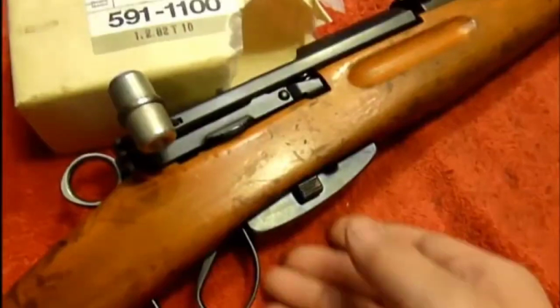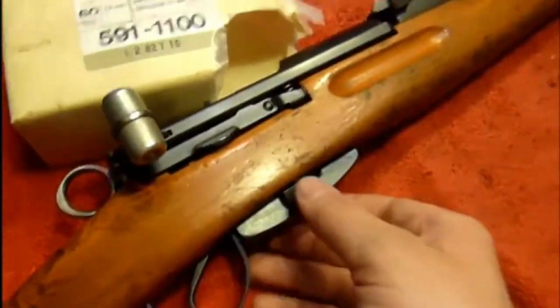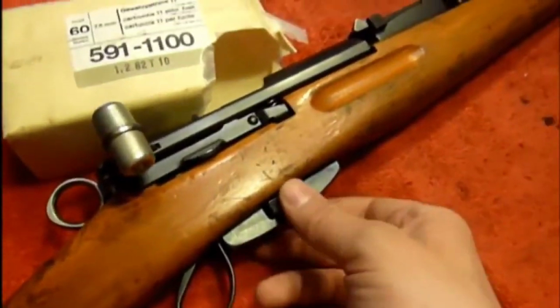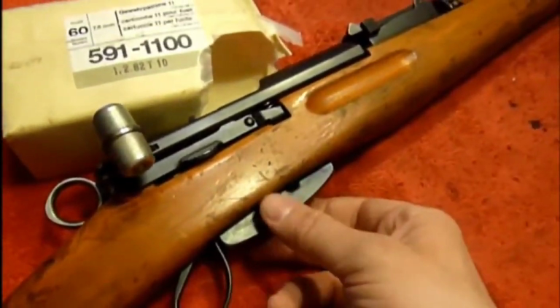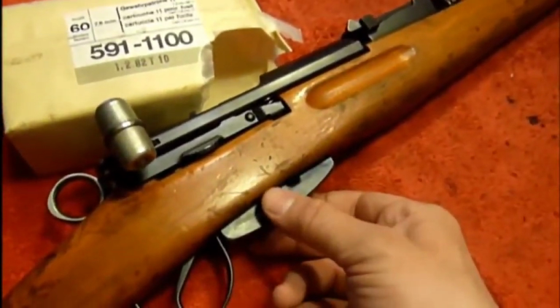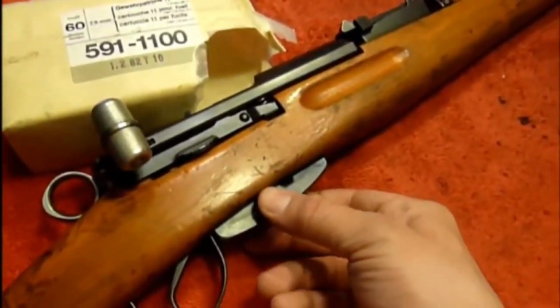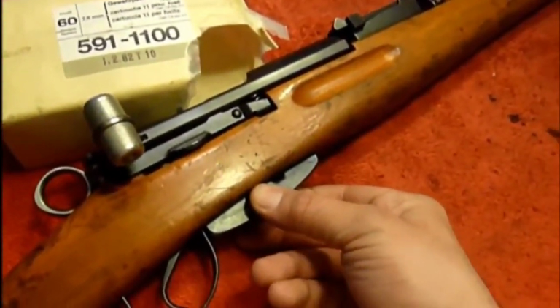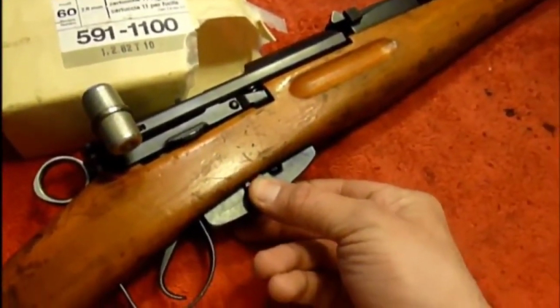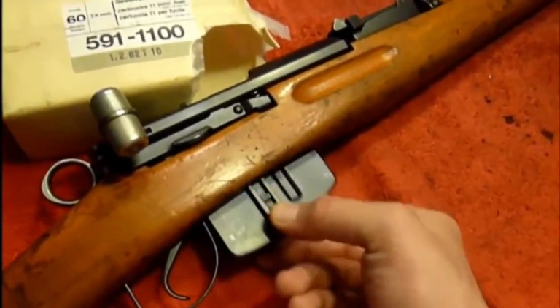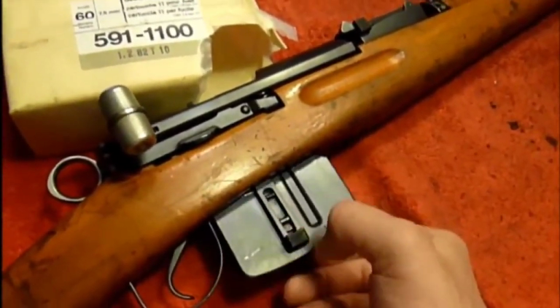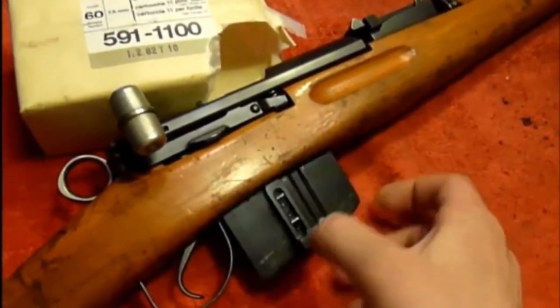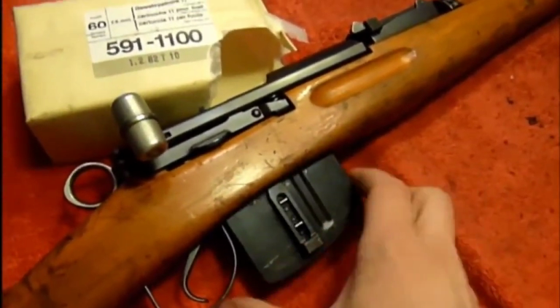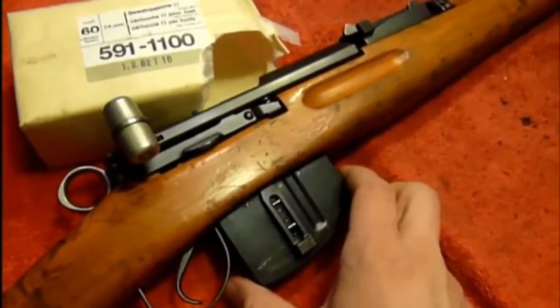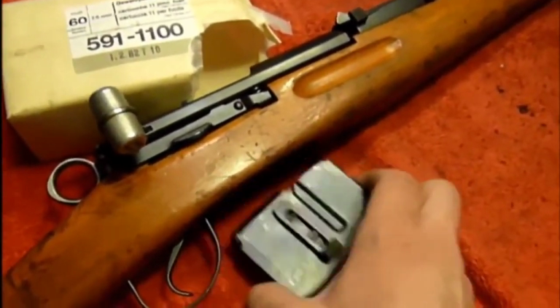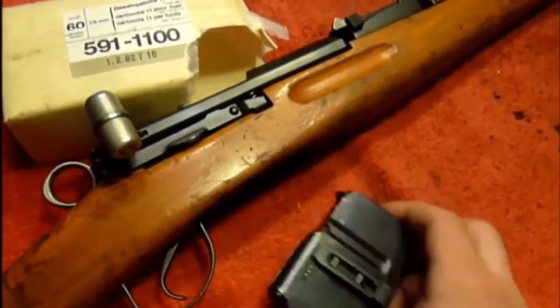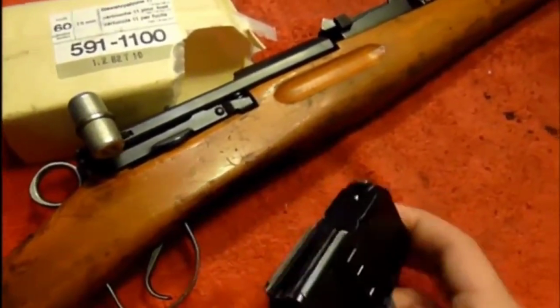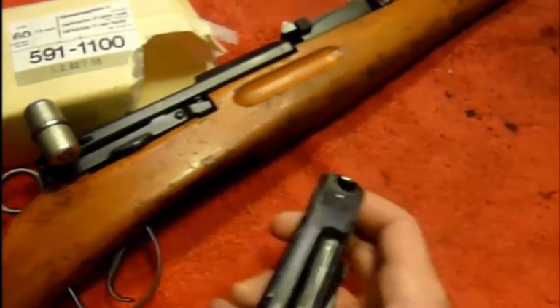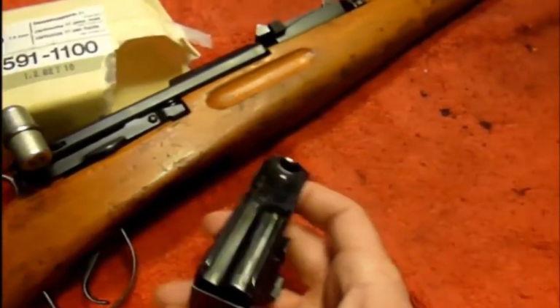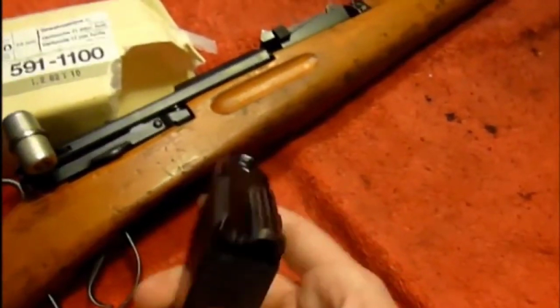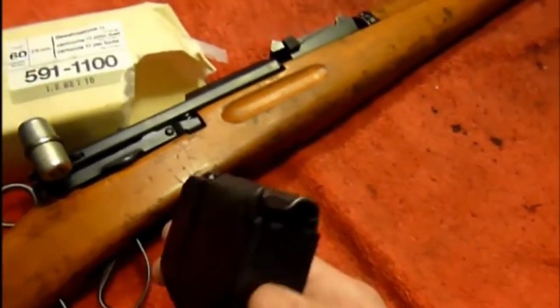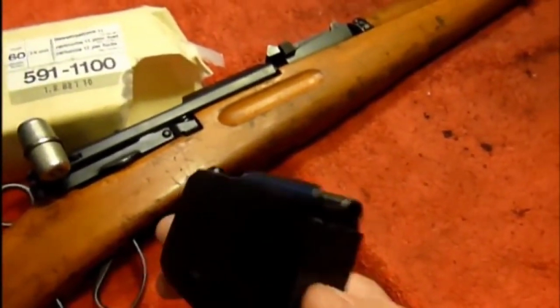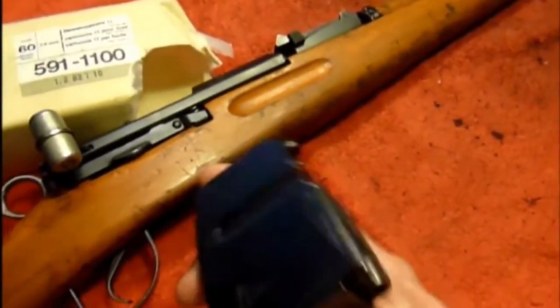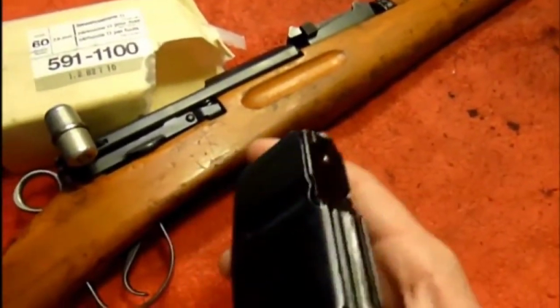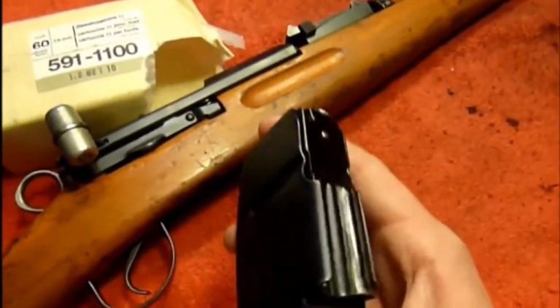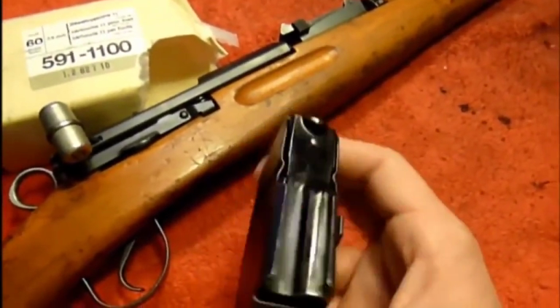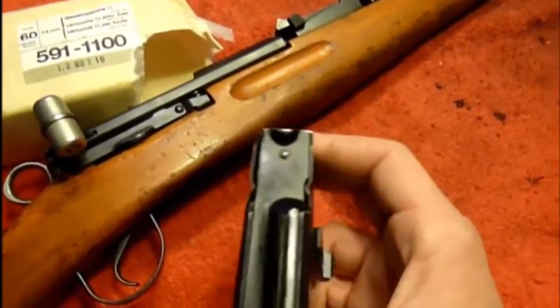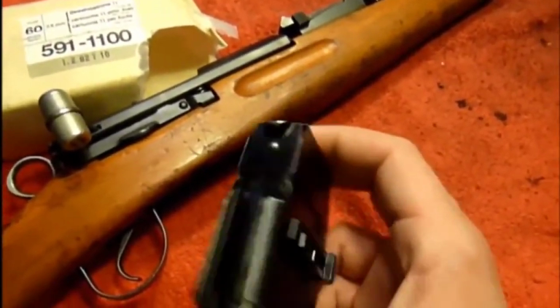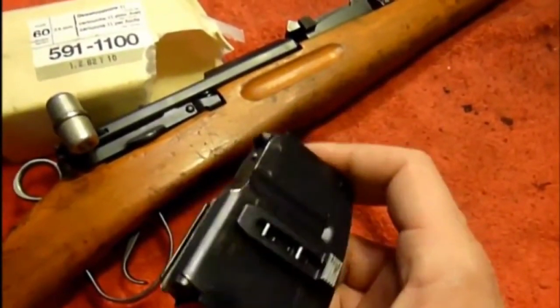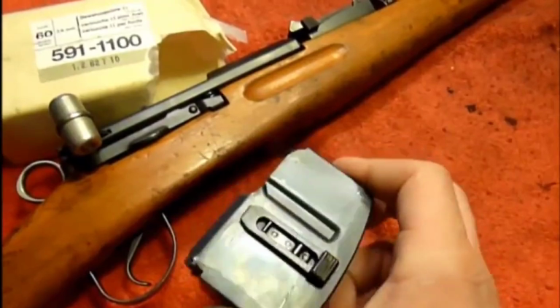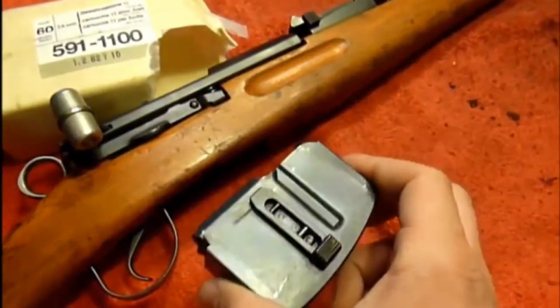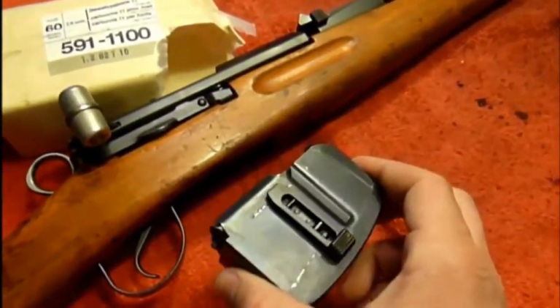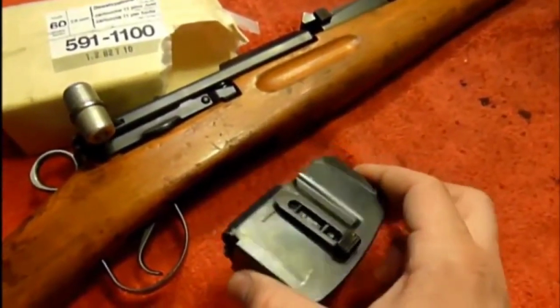It's got a detachable box magazine, which today I was just loading five in it.